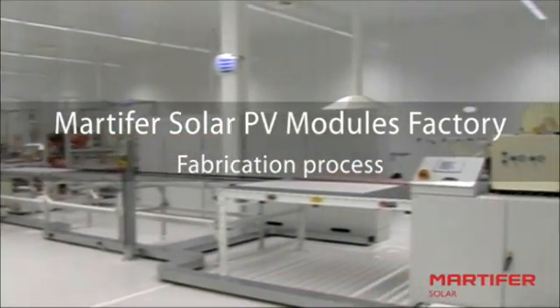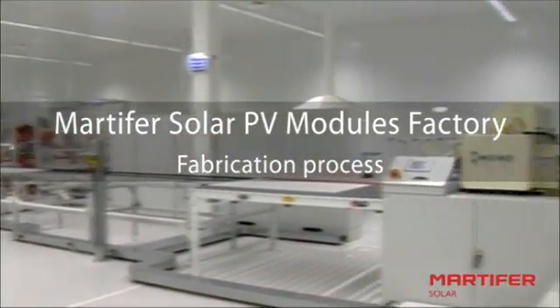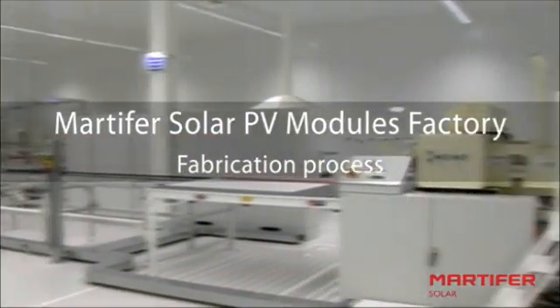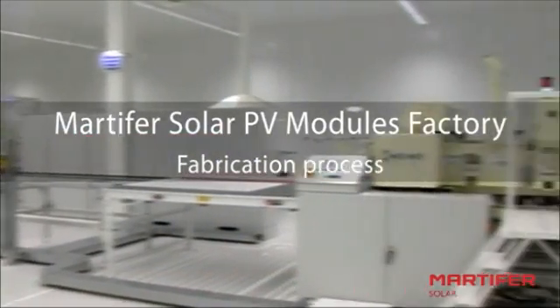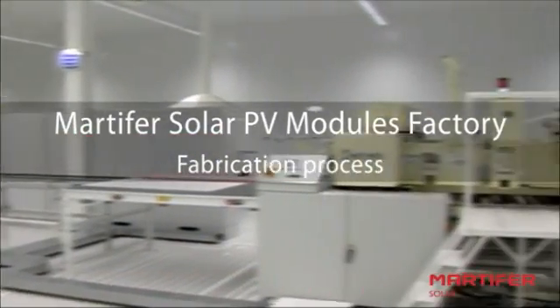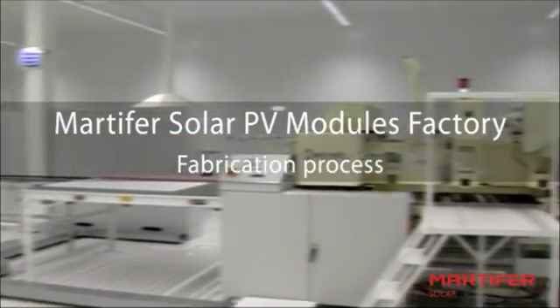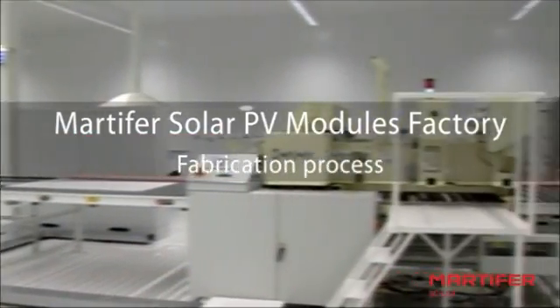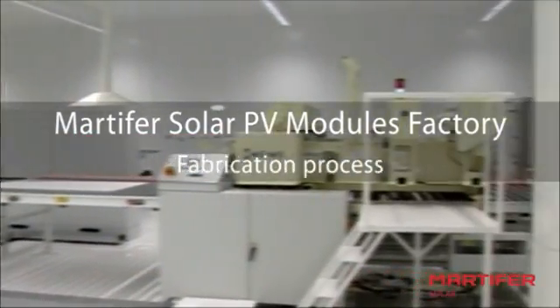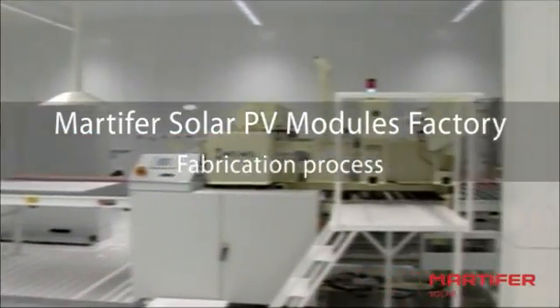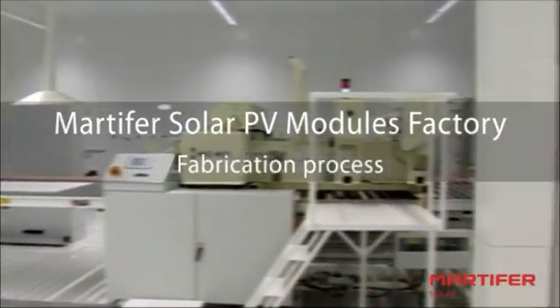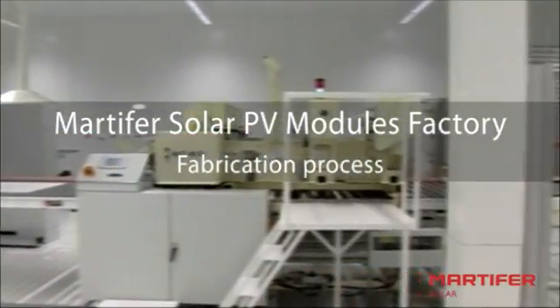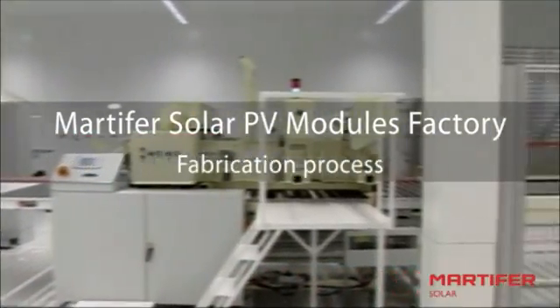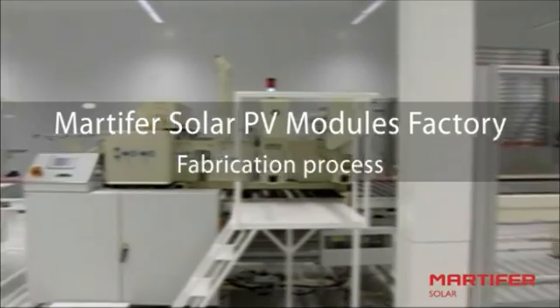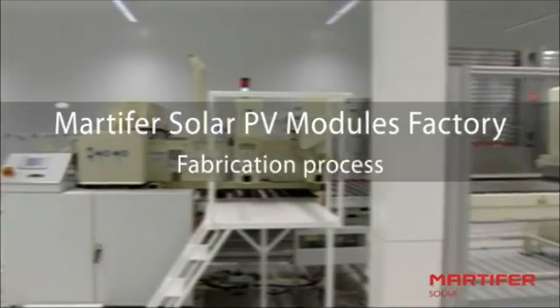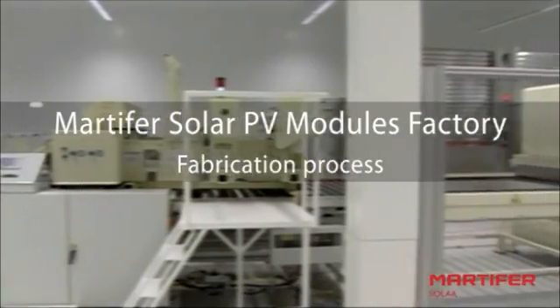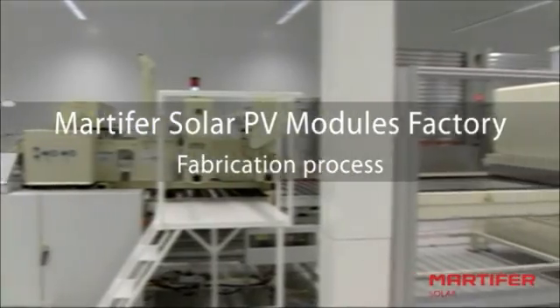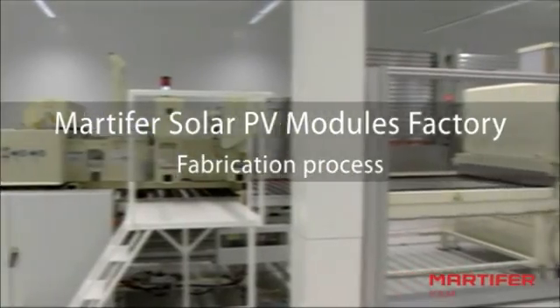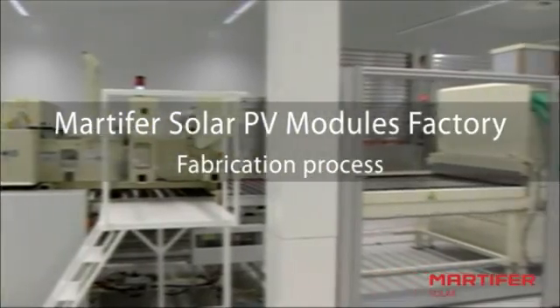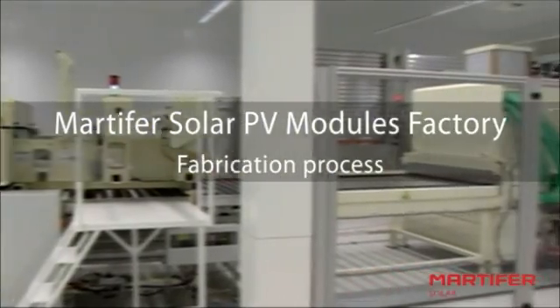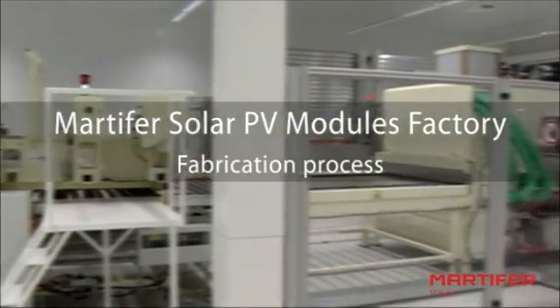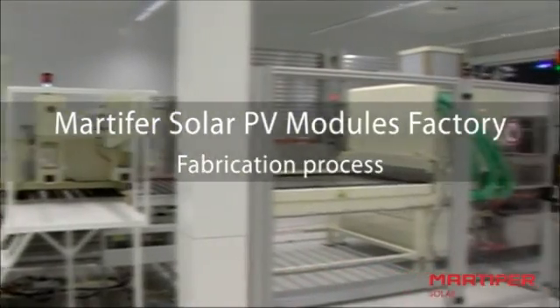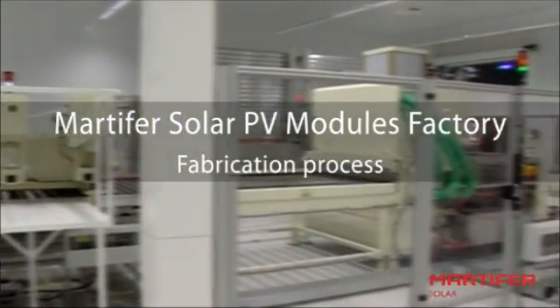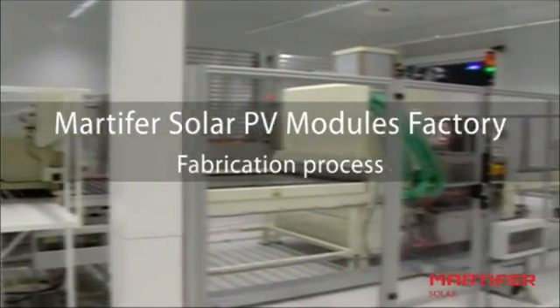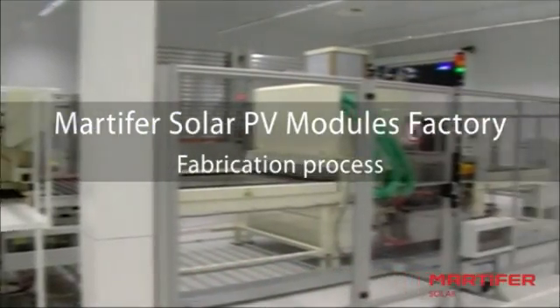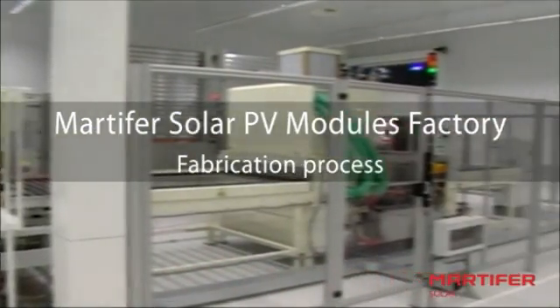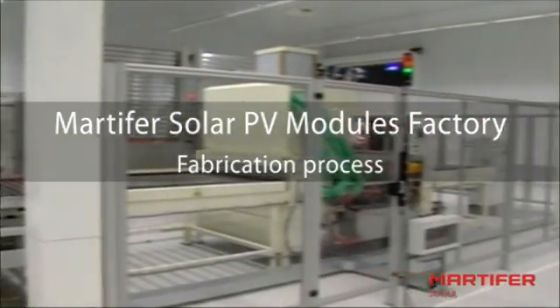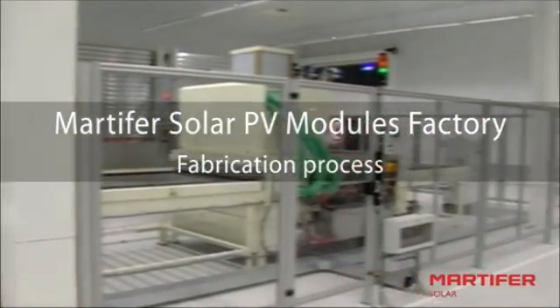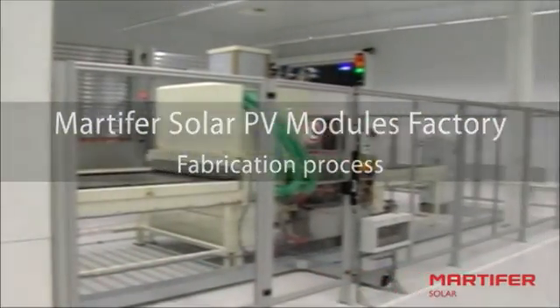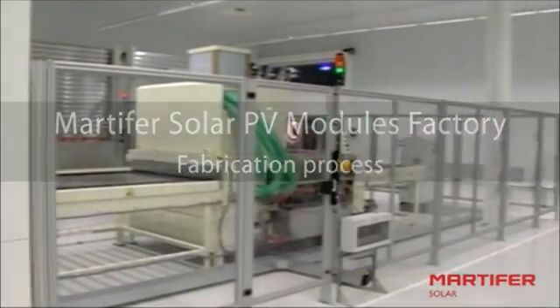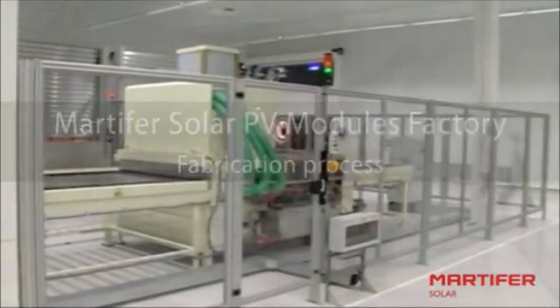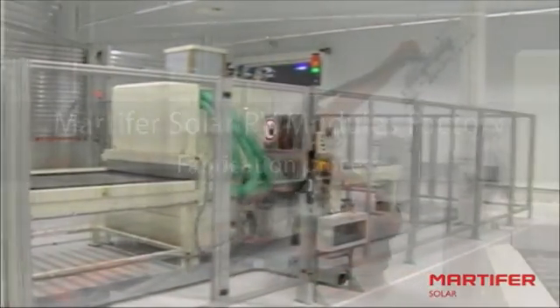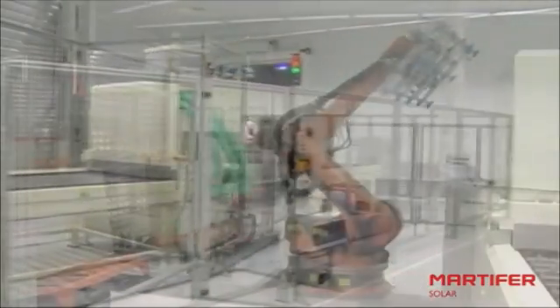The factory occupies 10,000 square meters, with 2,000 meters for the plant and 8,000 meters for the store.